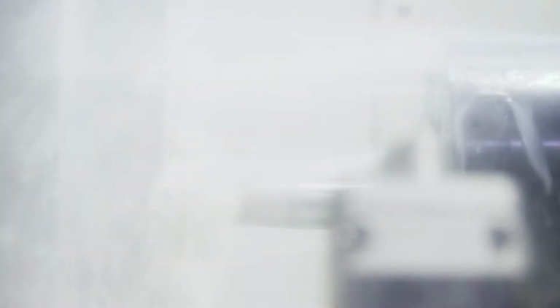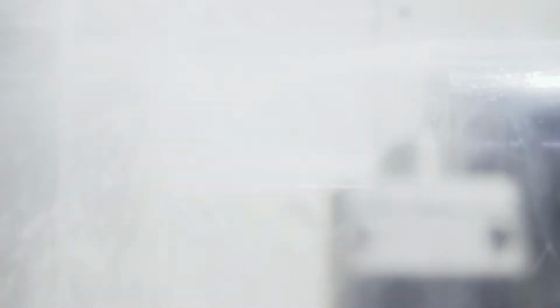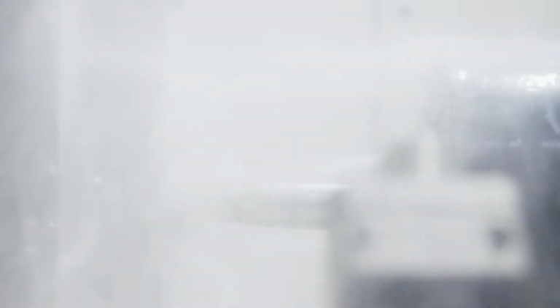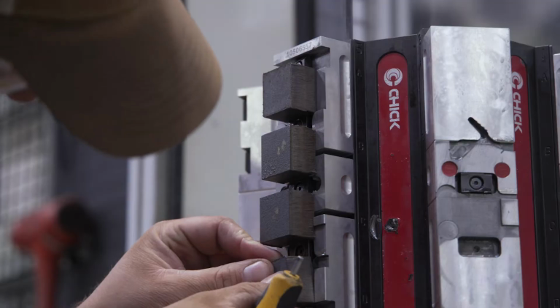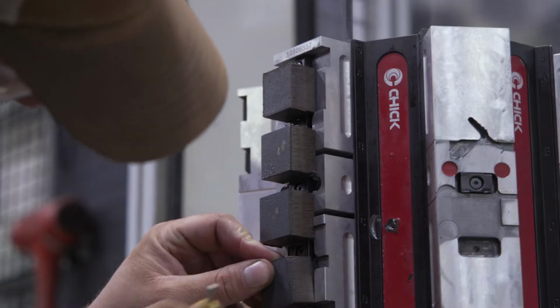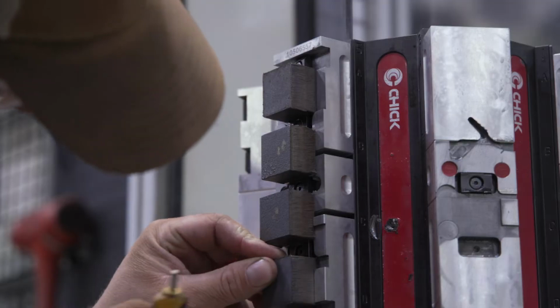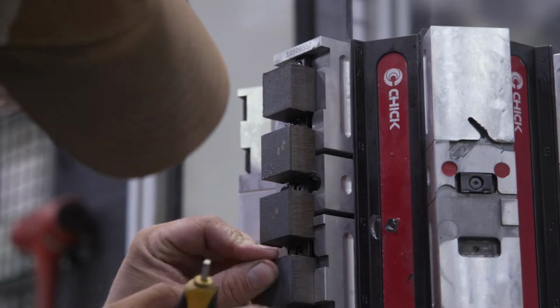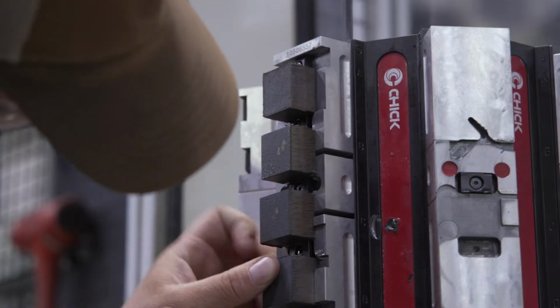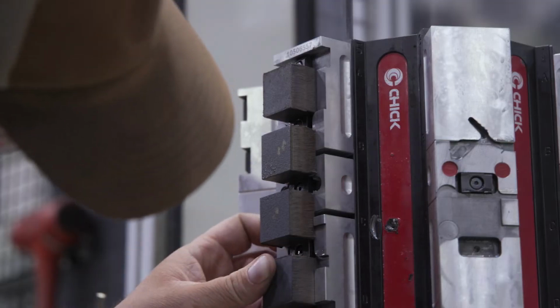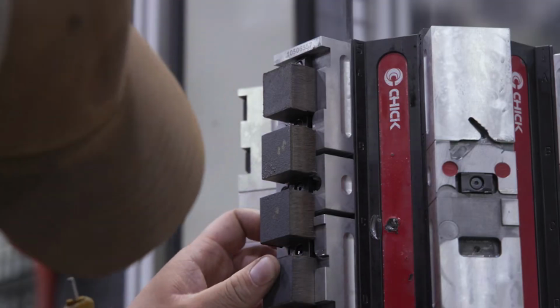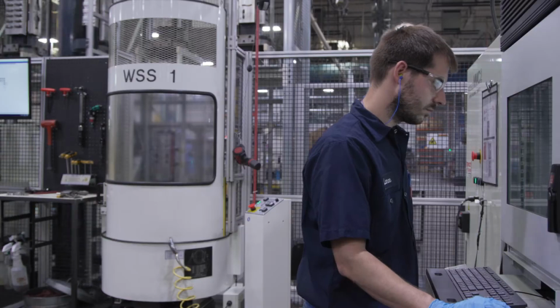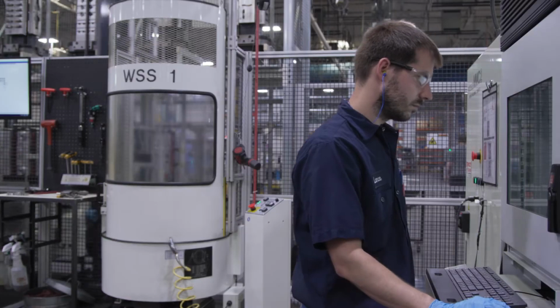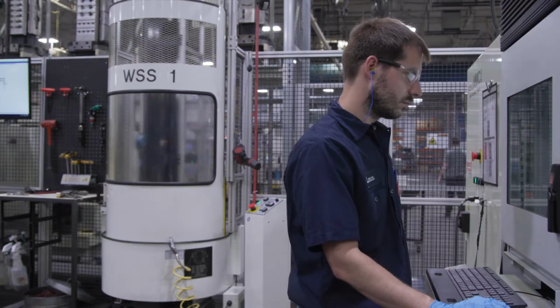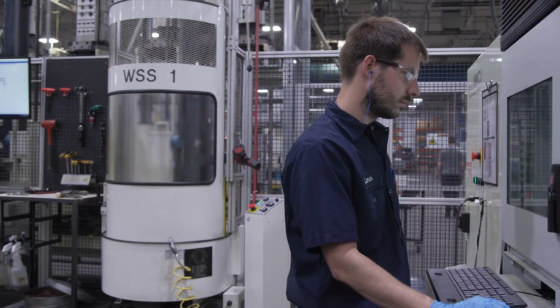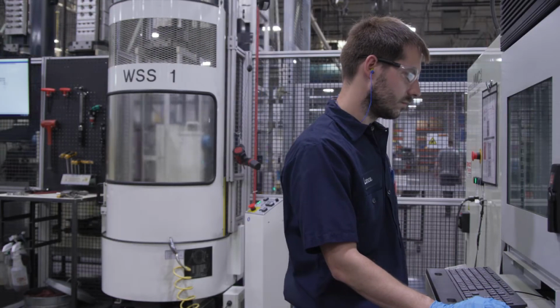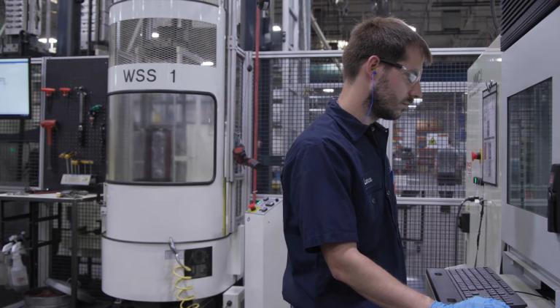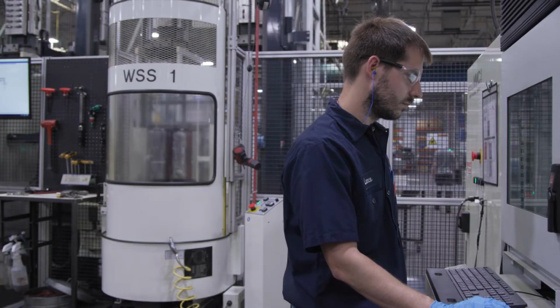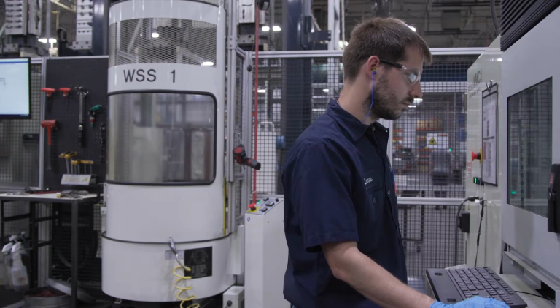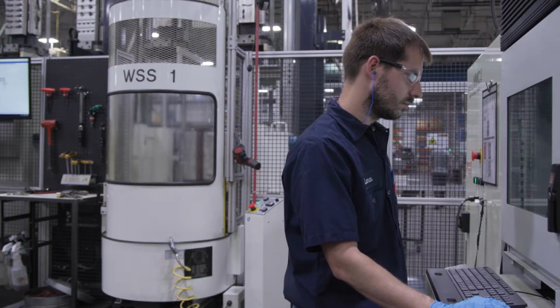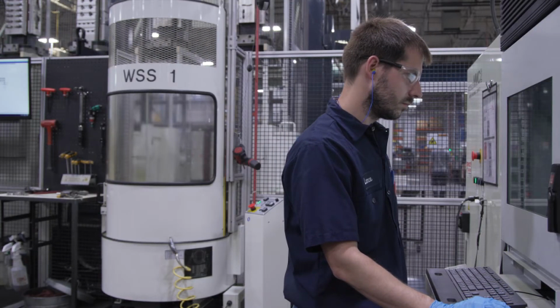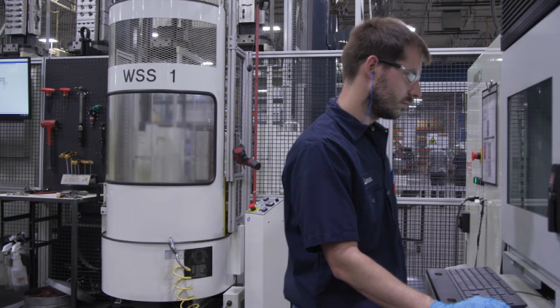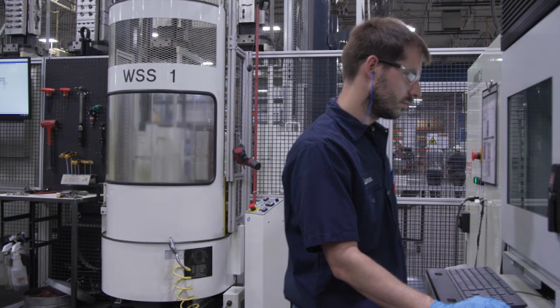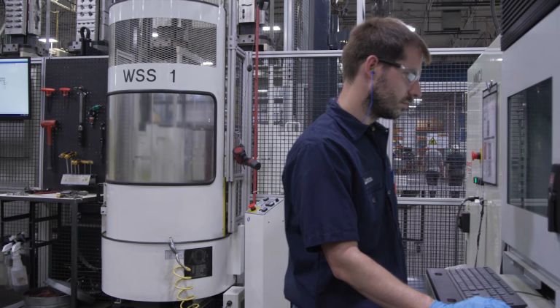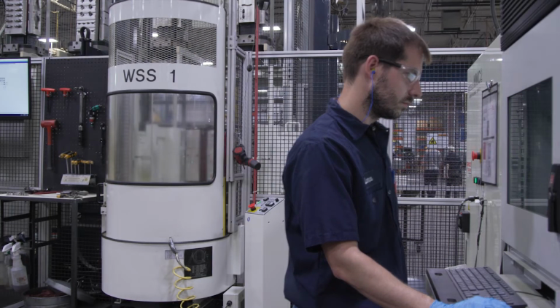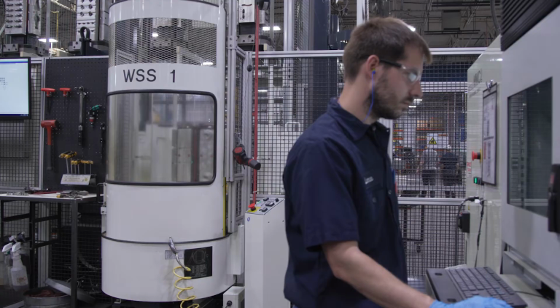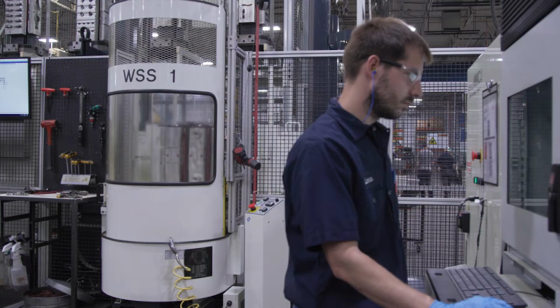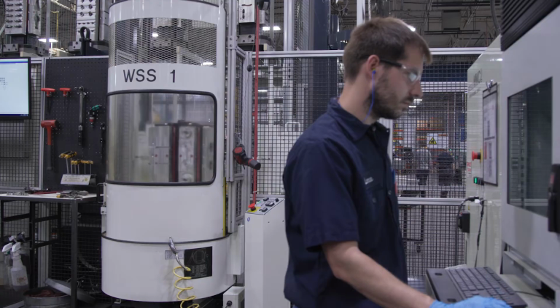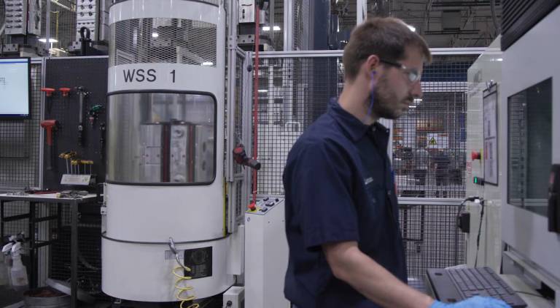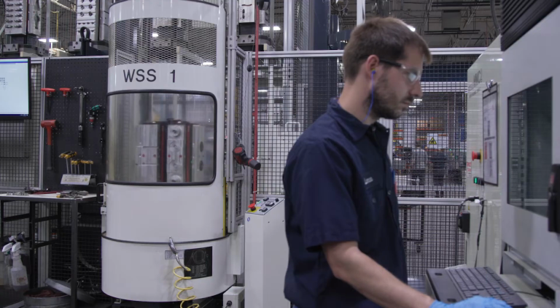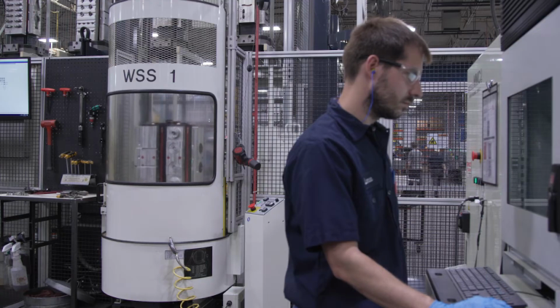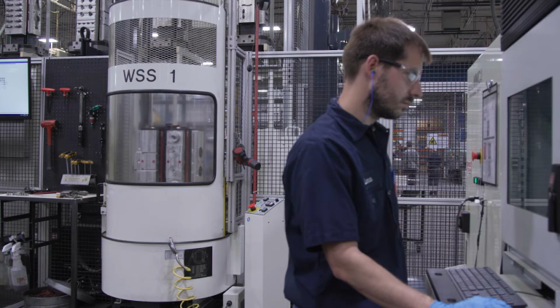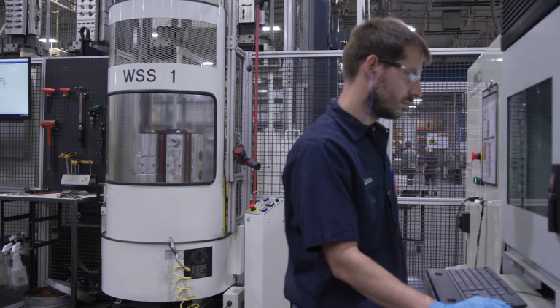This continuous flow of fixtures and materials to the machines keeps the spindles cutting virtually non-stop. After the initial pallet setup, machine setup time is eliminated, non-value-added costs are minimized, and cycle times are accelerated.